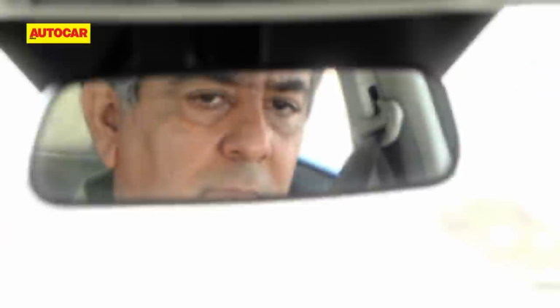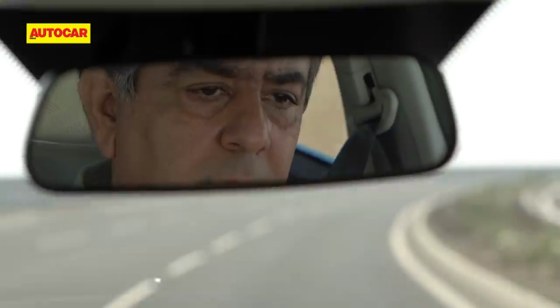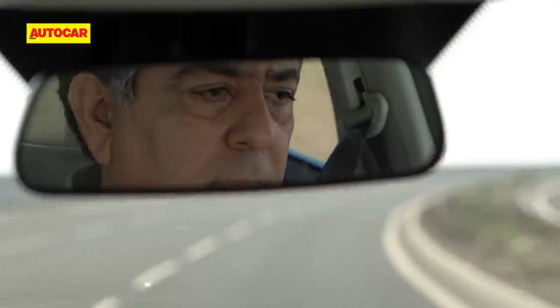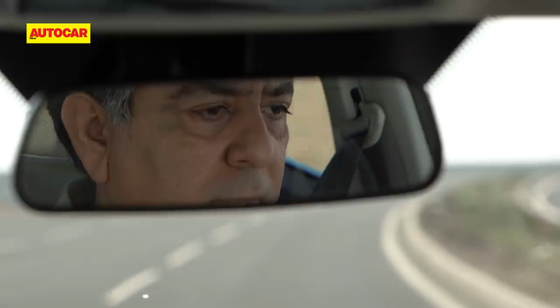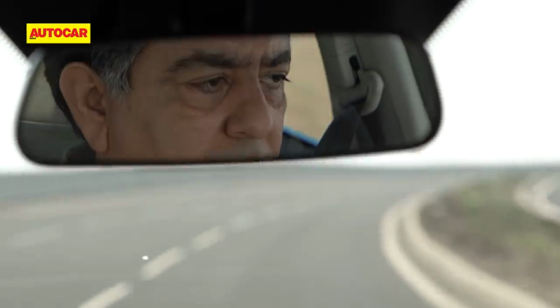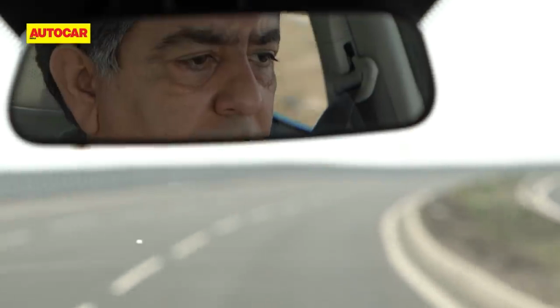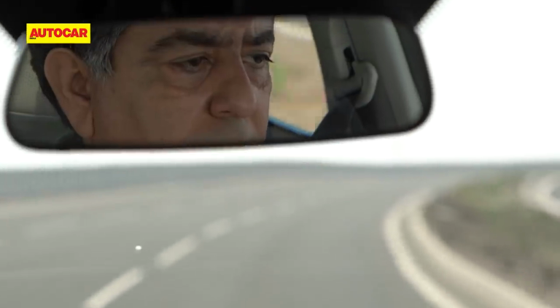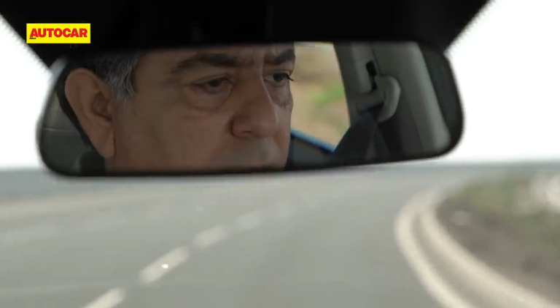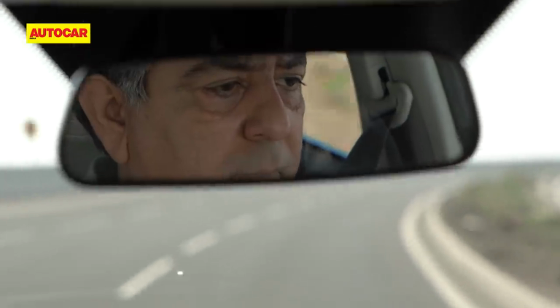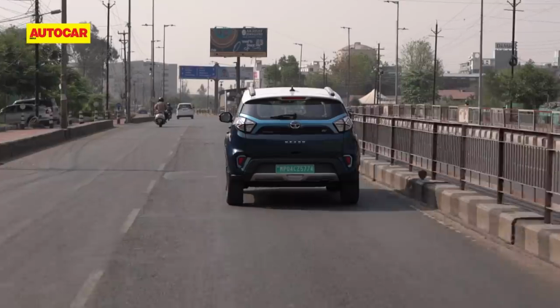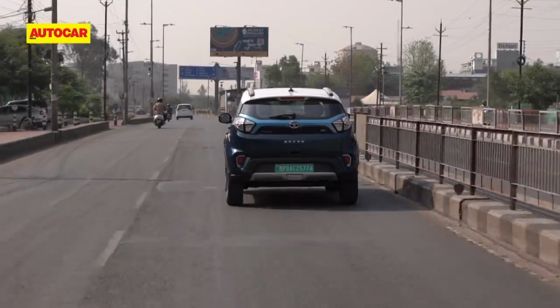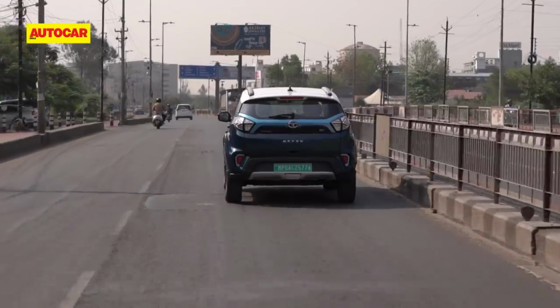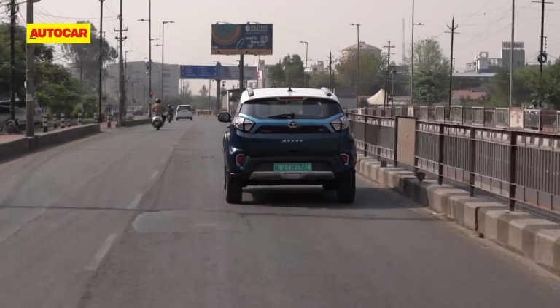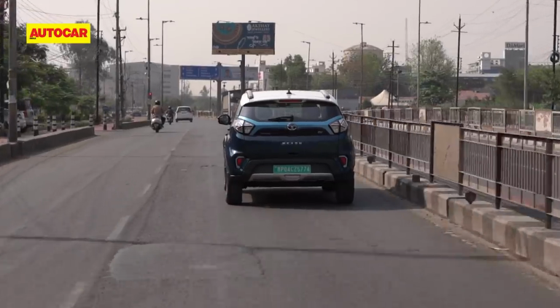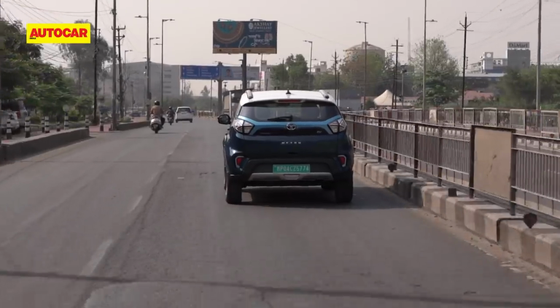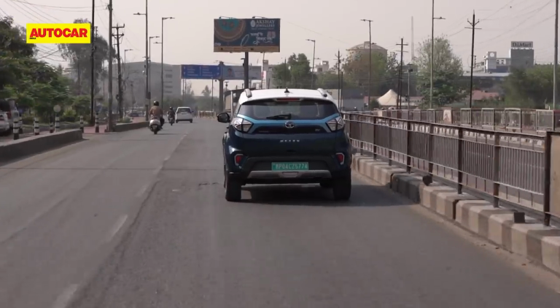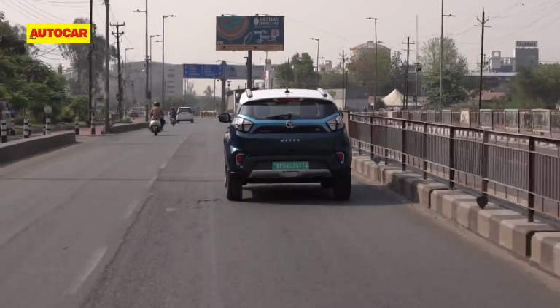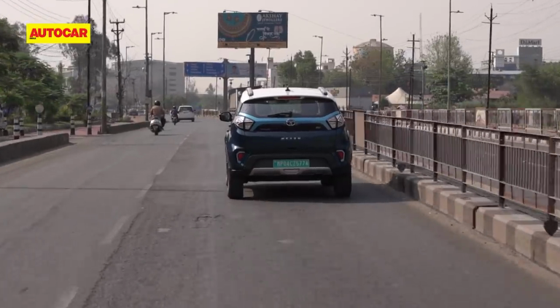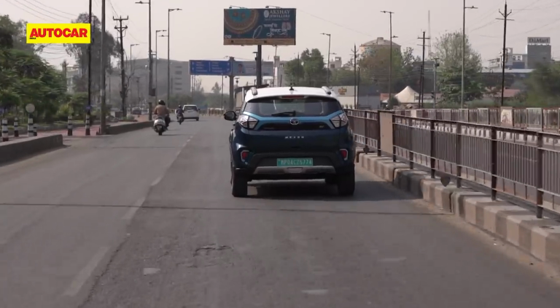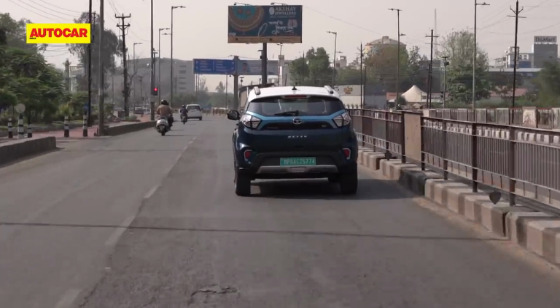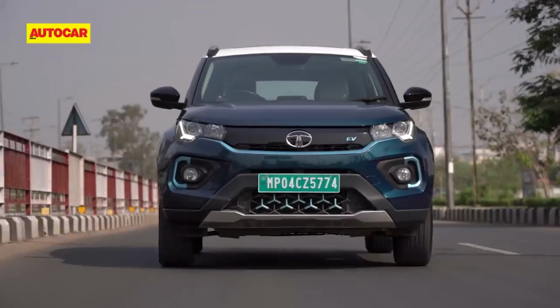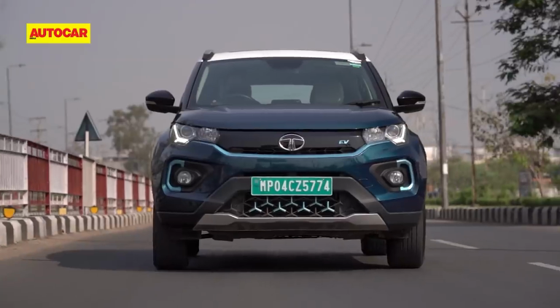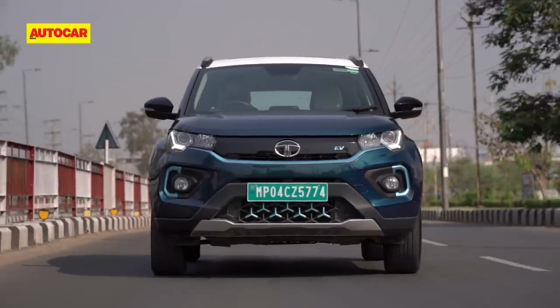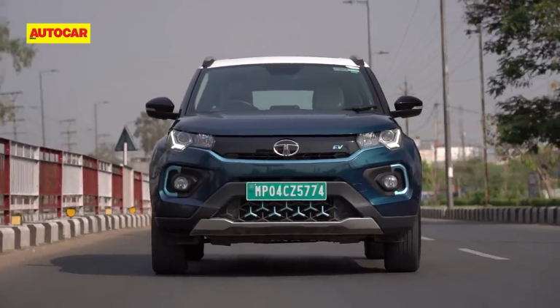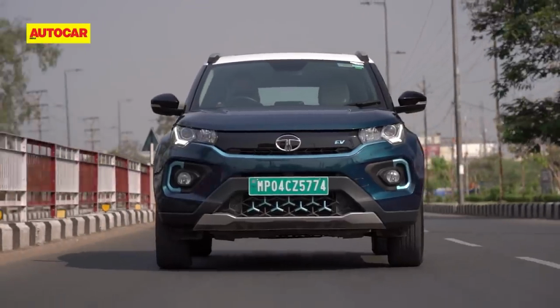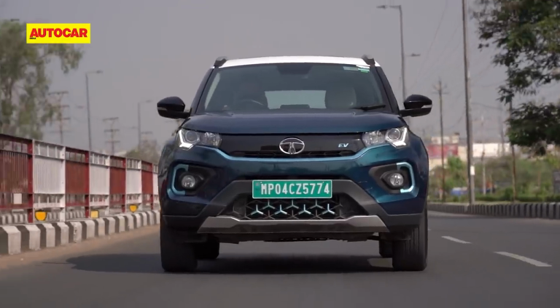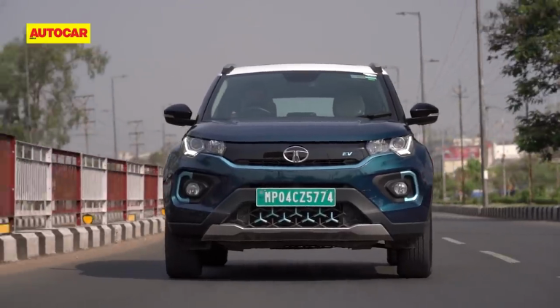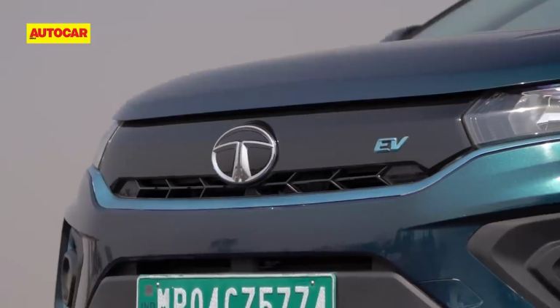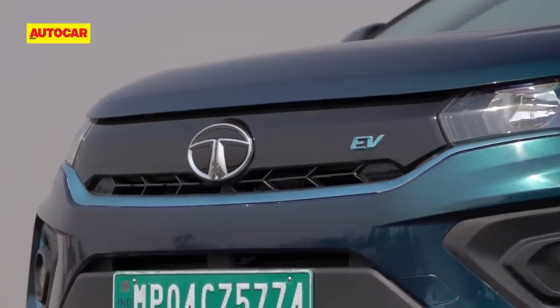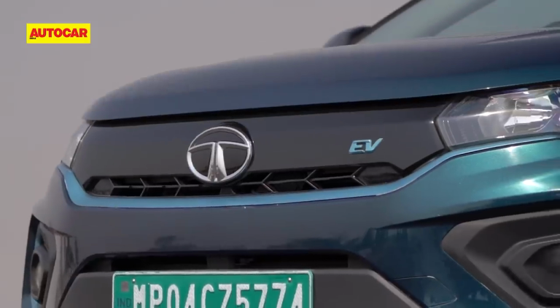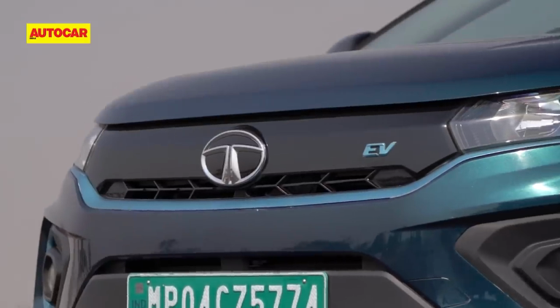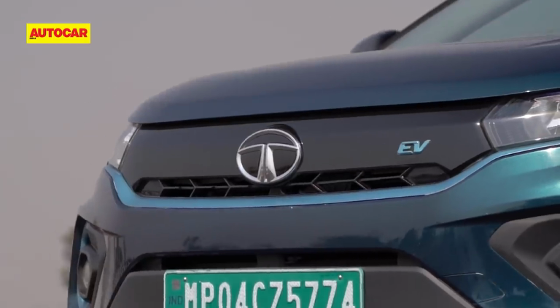Hello and welcome to our first Green to Green Drive, where we take green cars to green places.